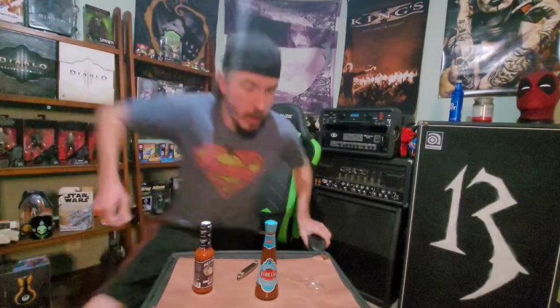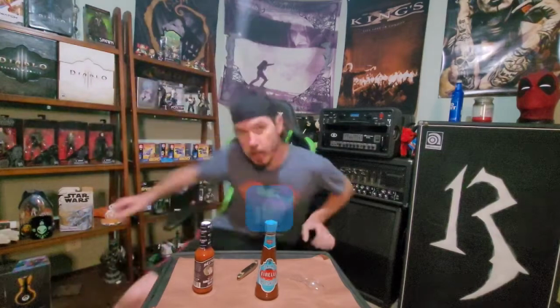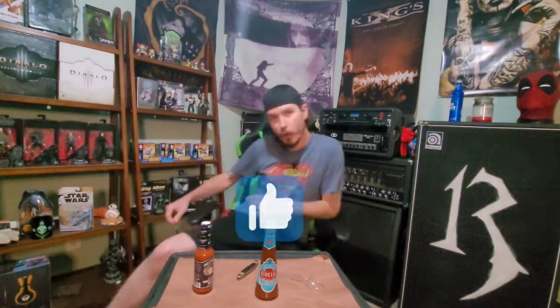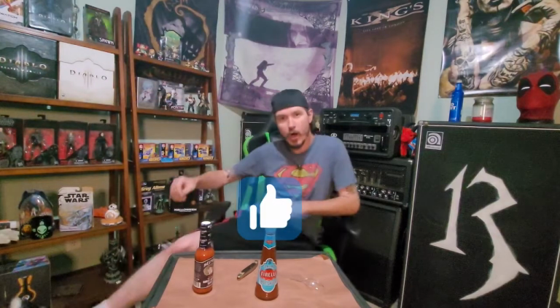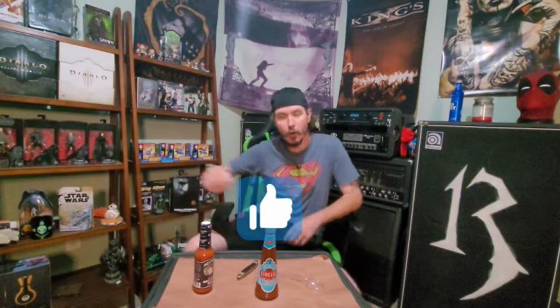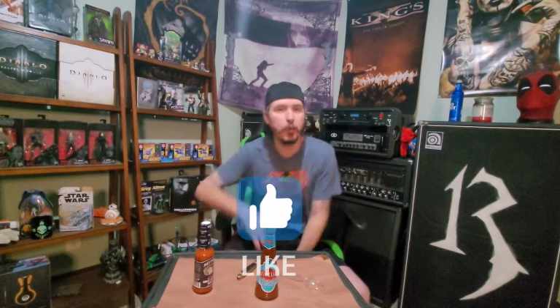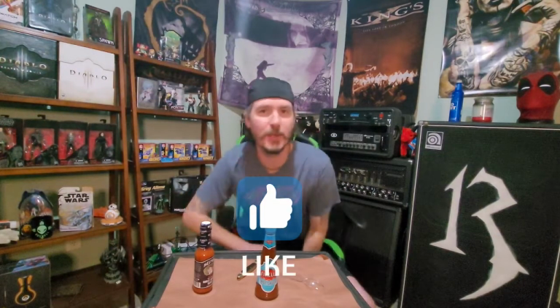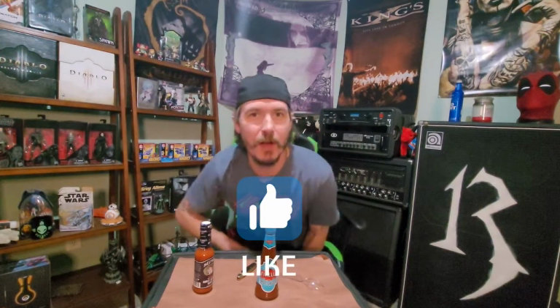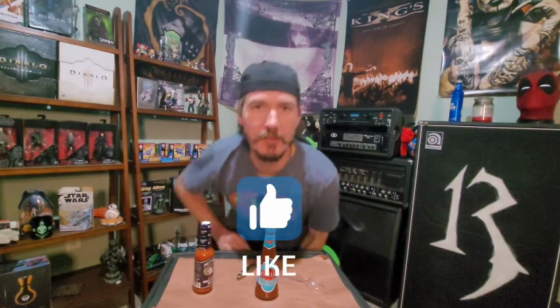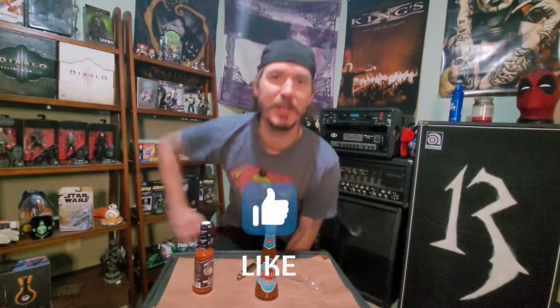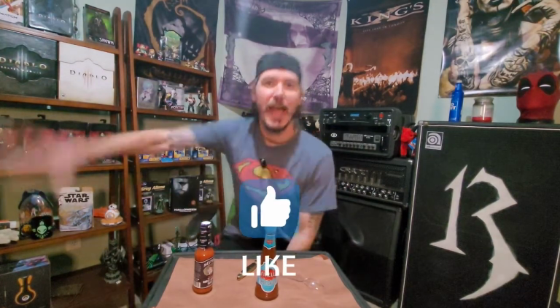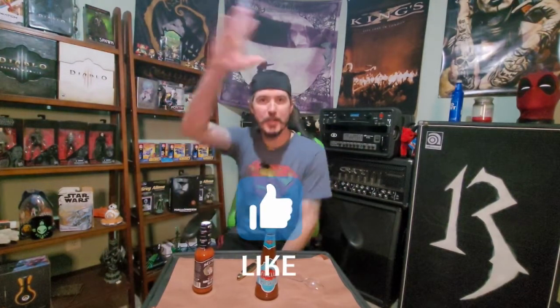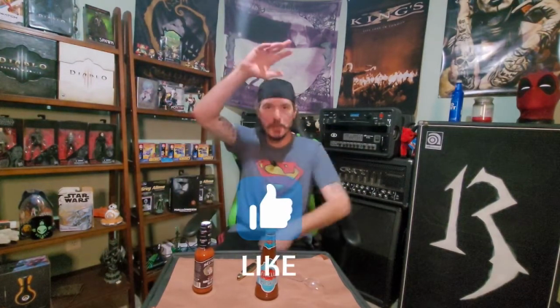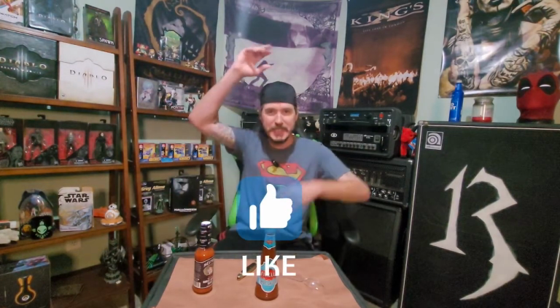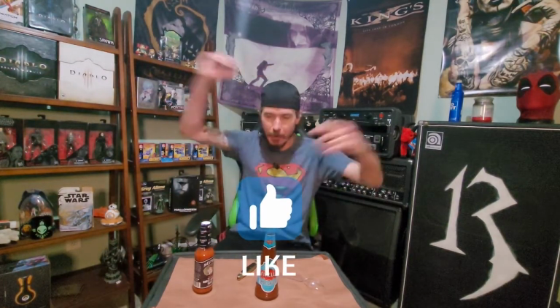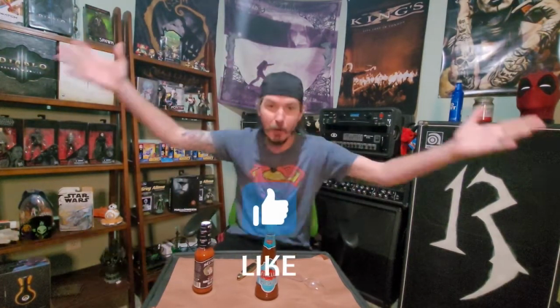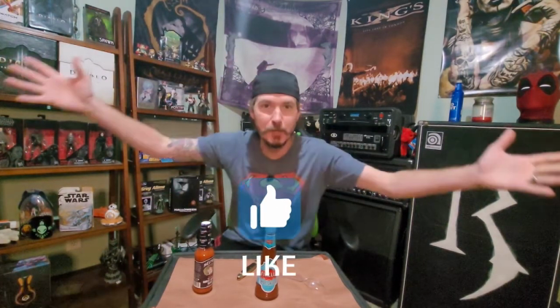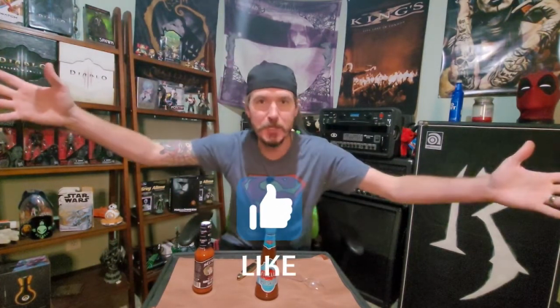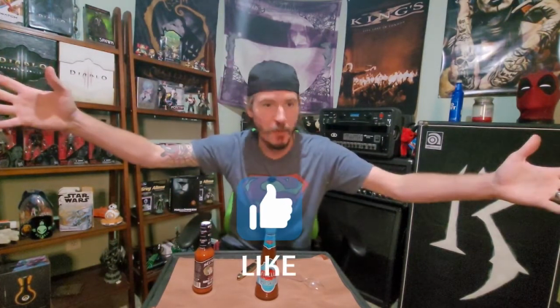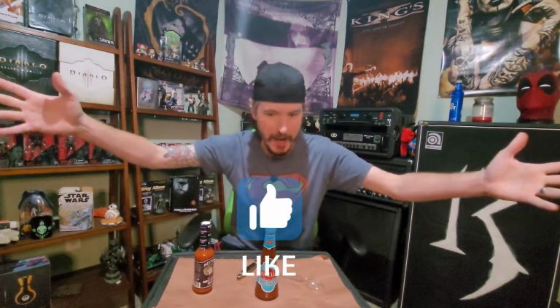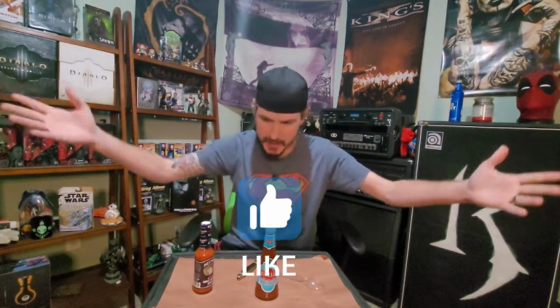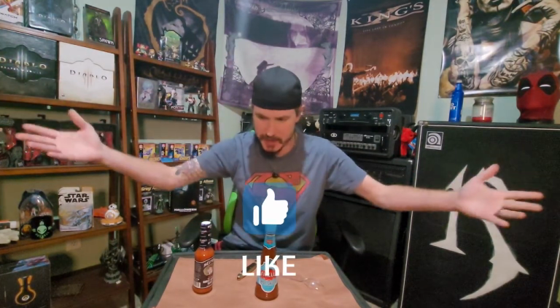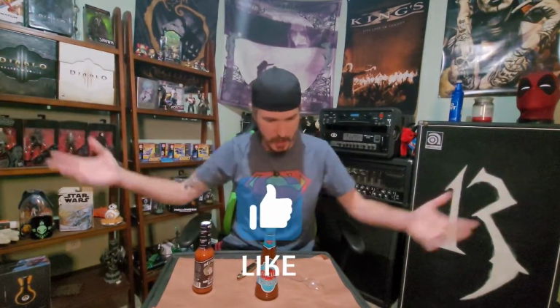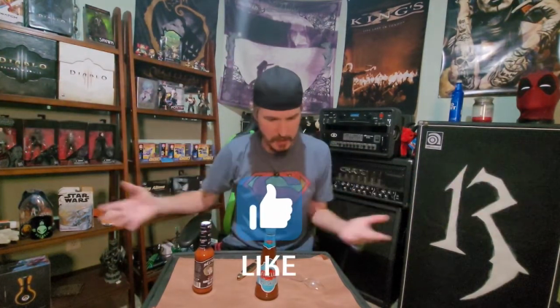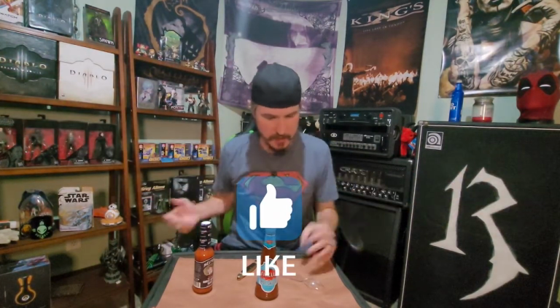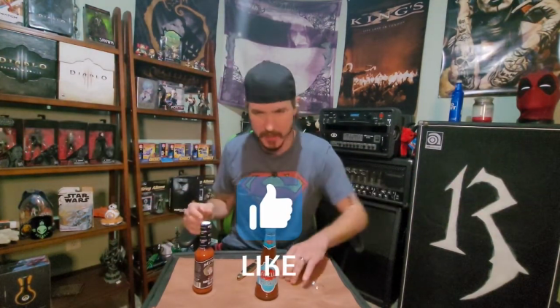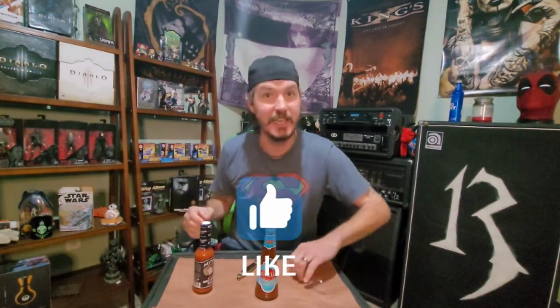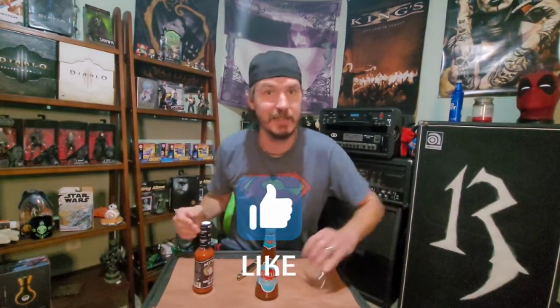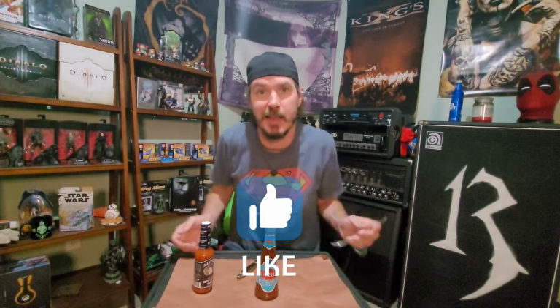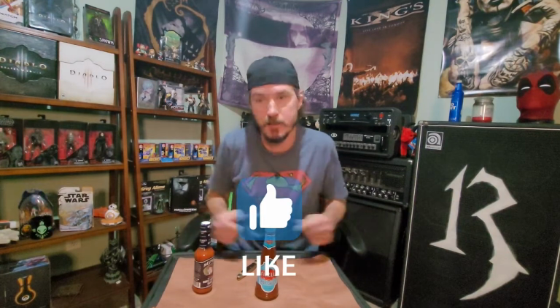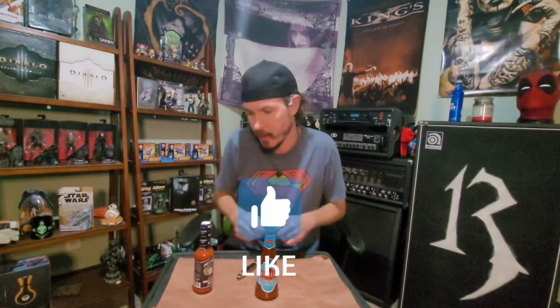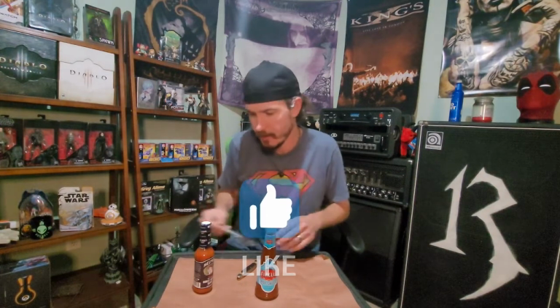Whoa! What's going on everybody? How are you doing today? Welcome to 'Ryan tastes hot sauce because he has no life.'